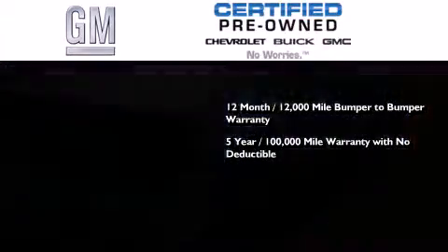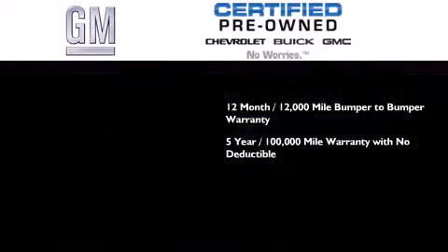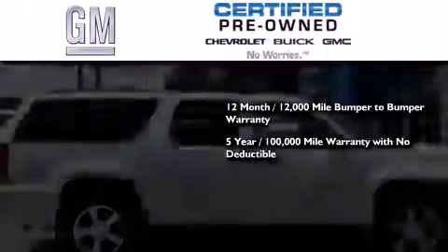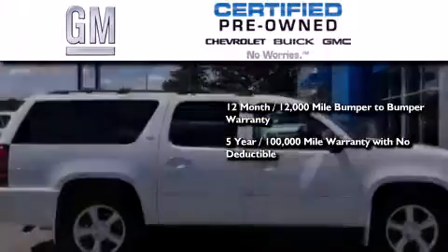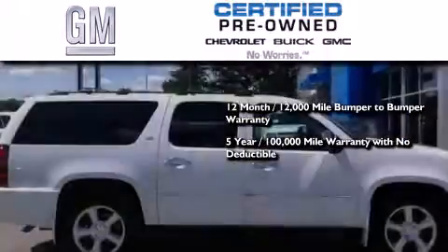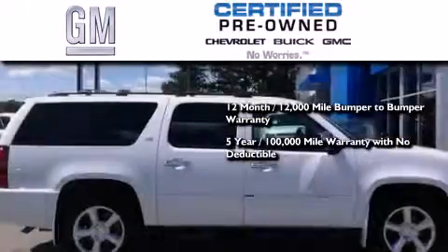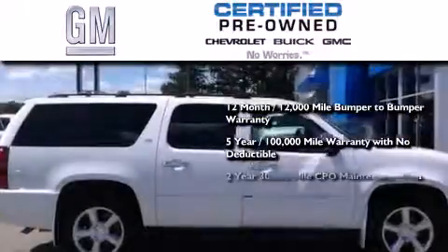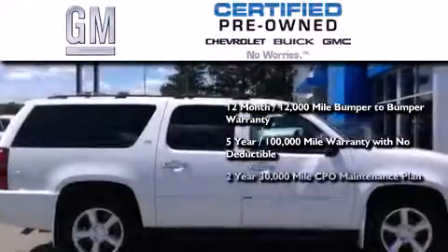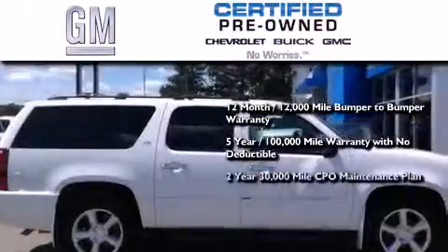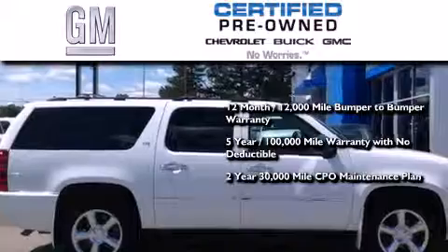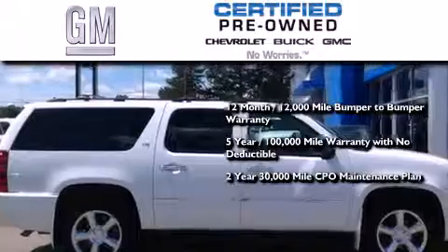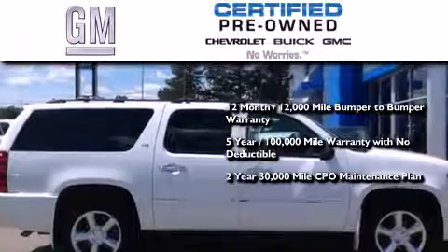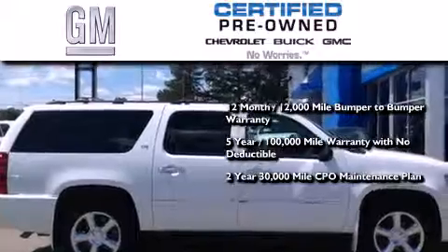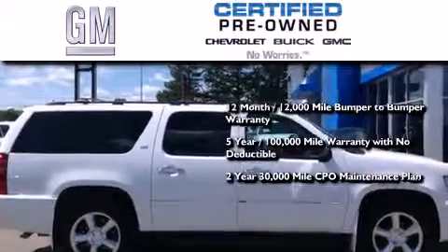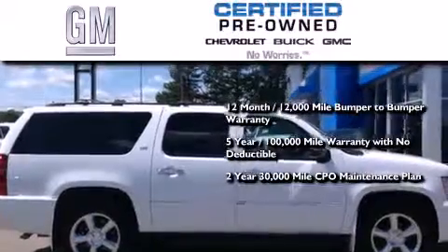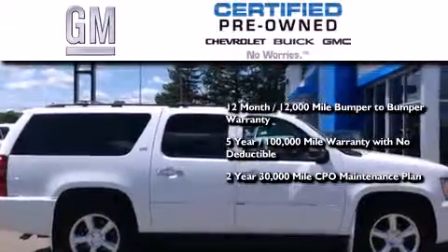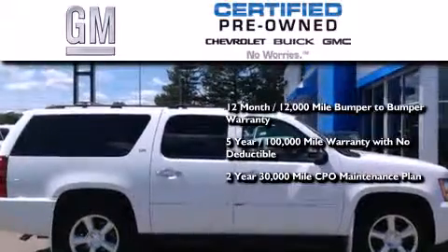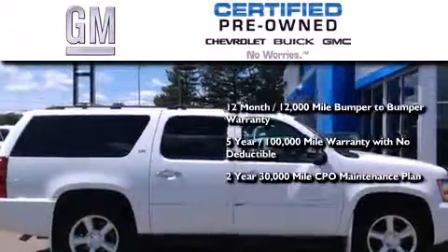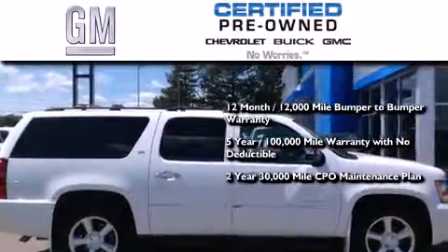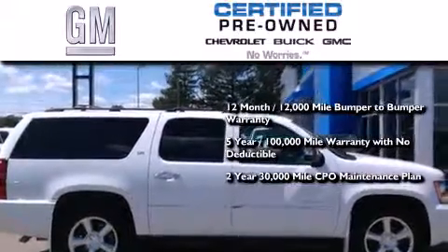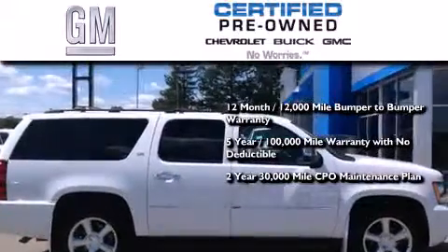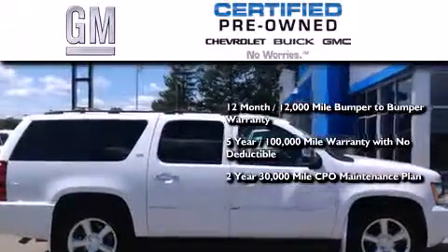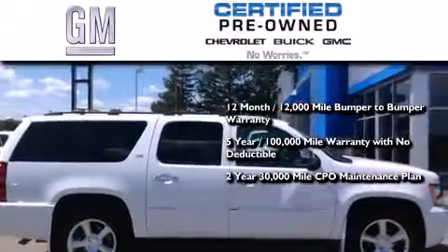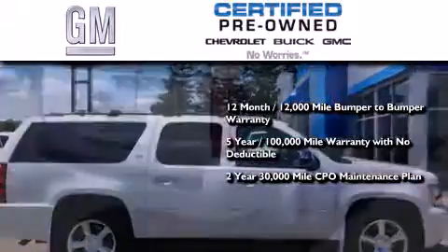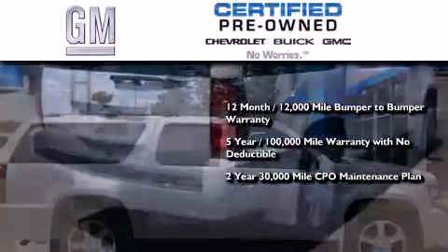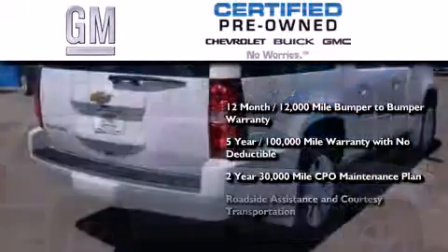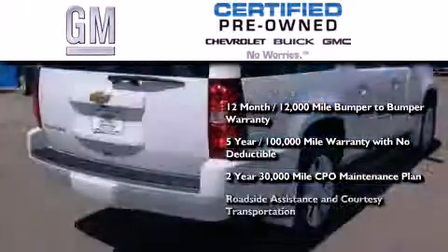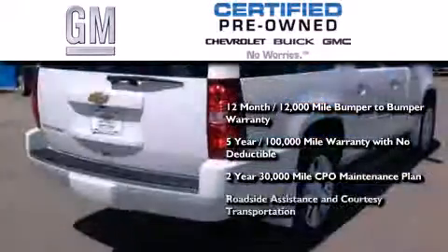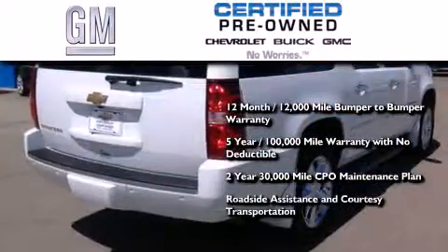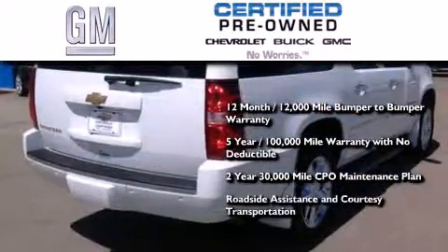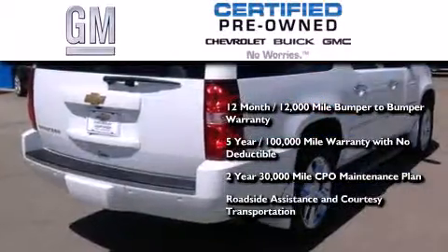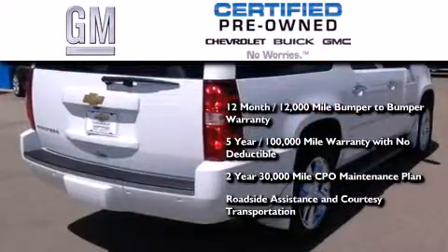Certification also includes a strict factory-set, 117-point inspection, plus roadside assistance and courtesy transportation.